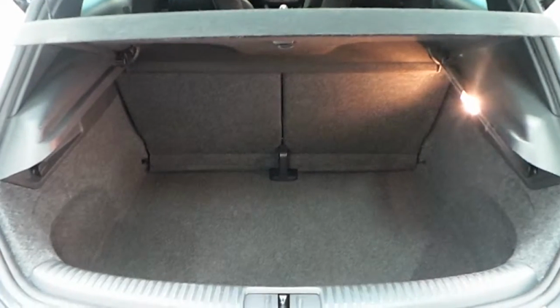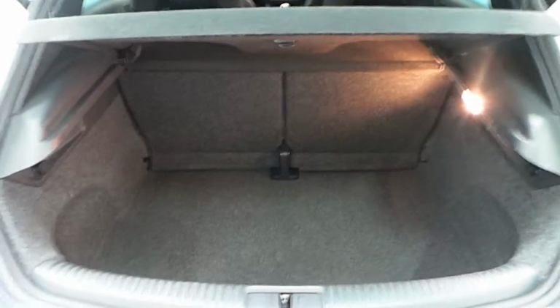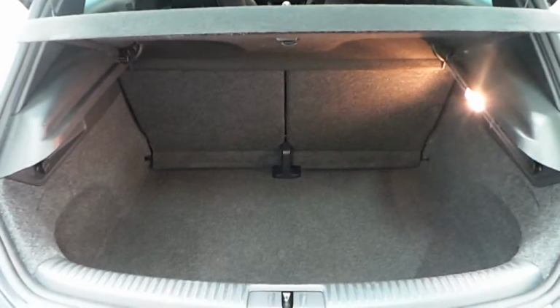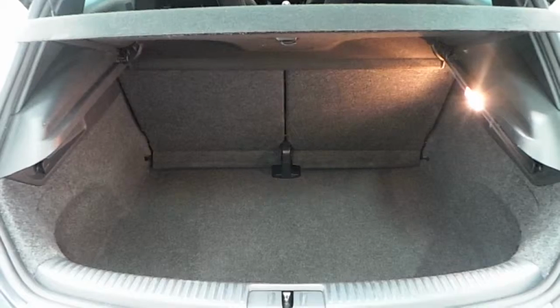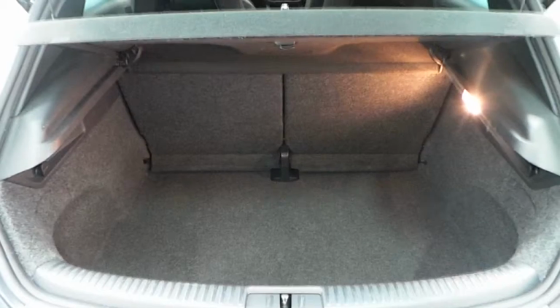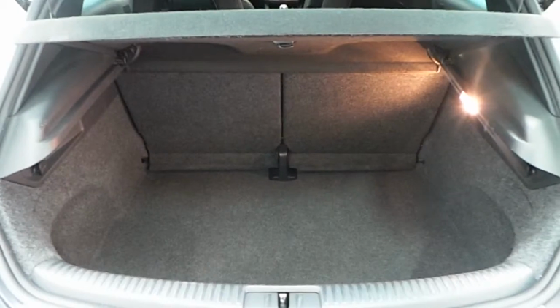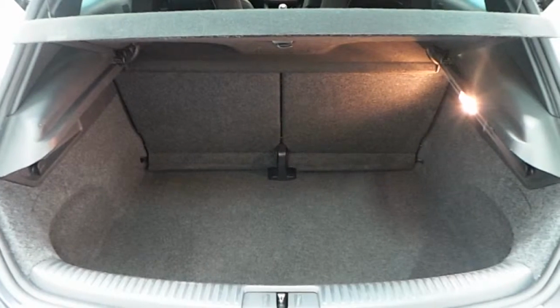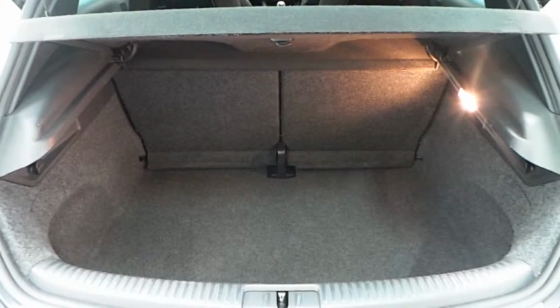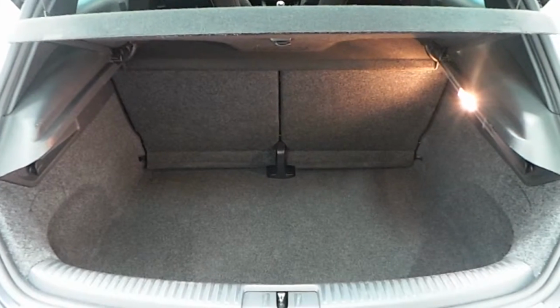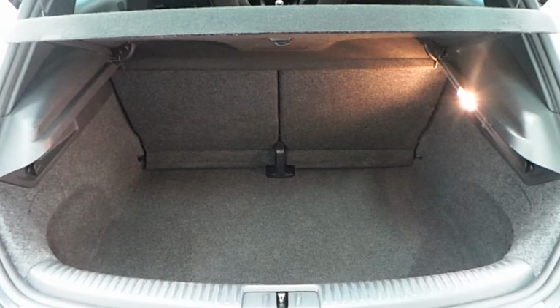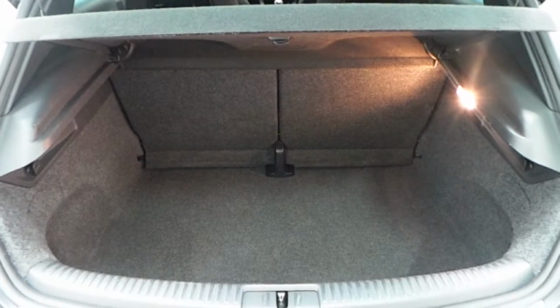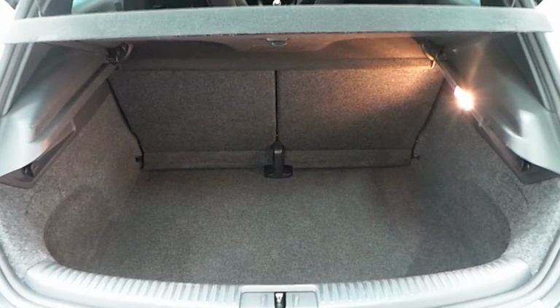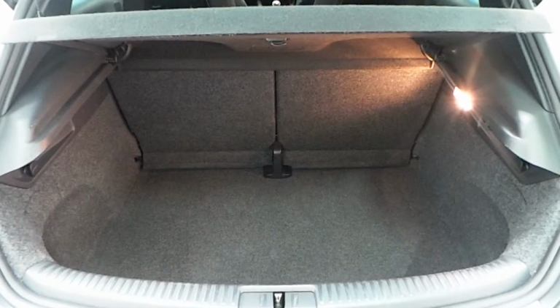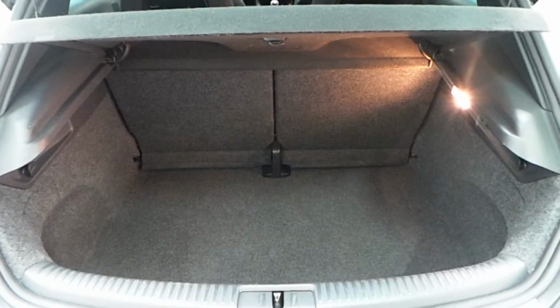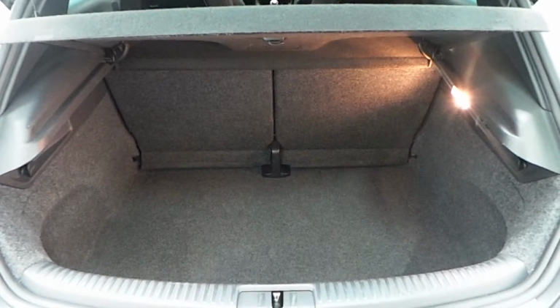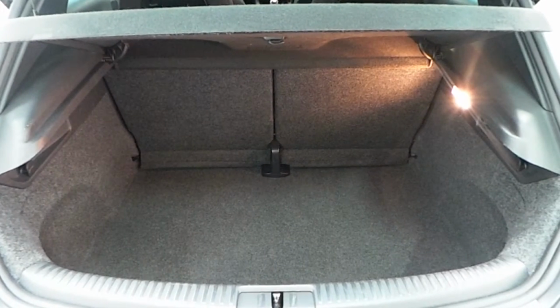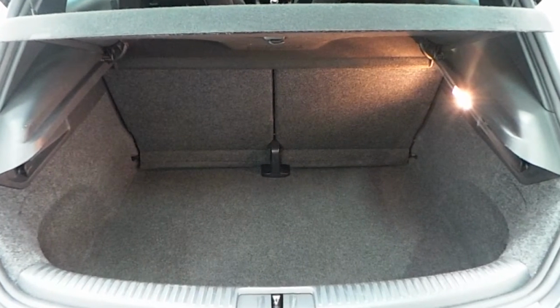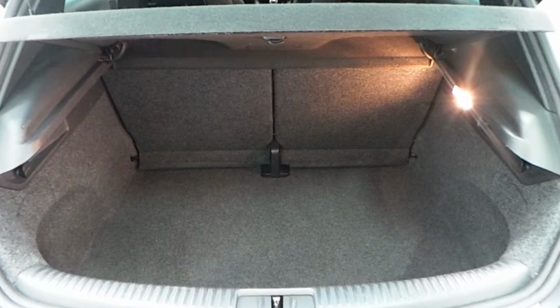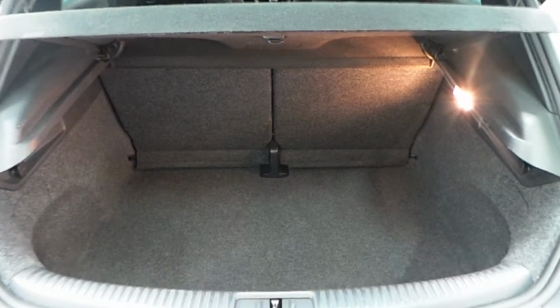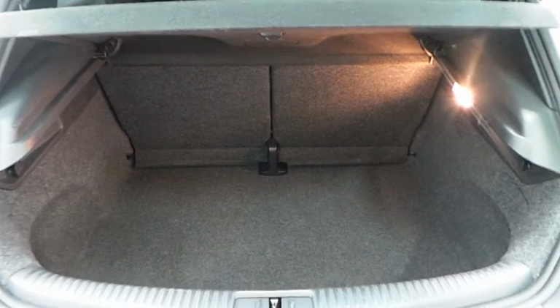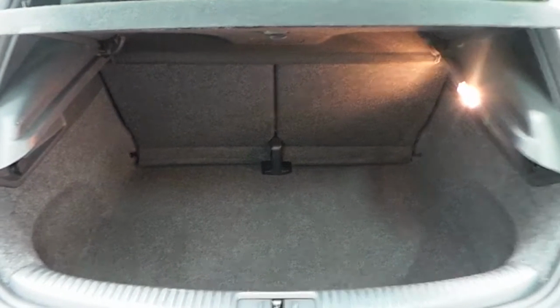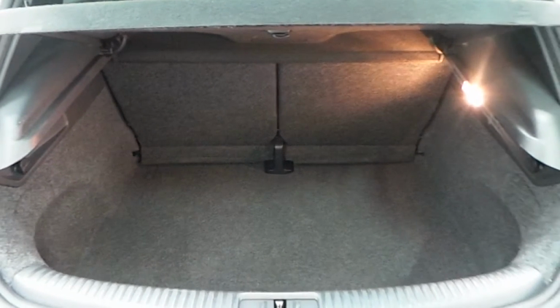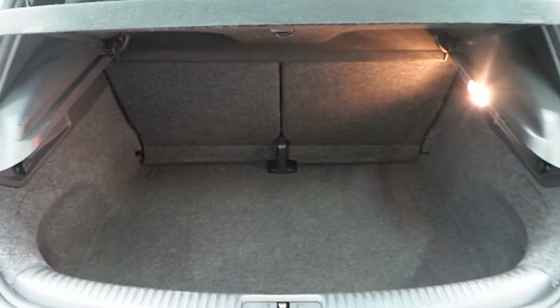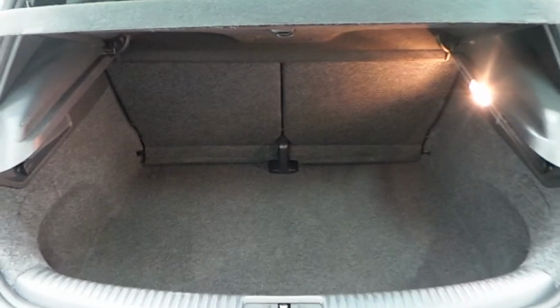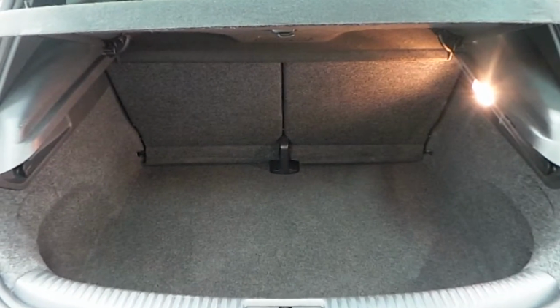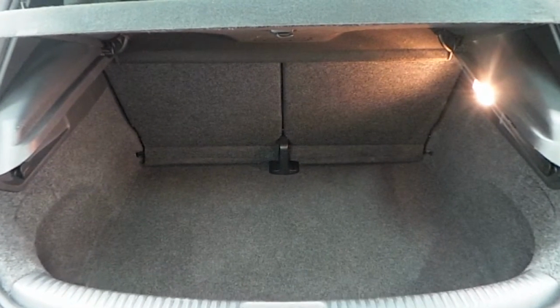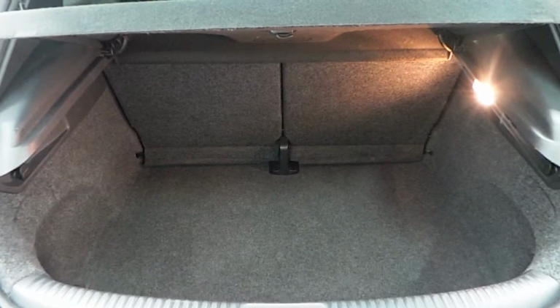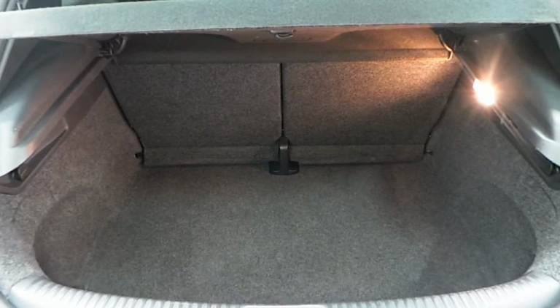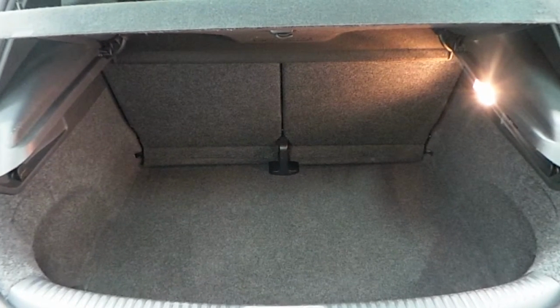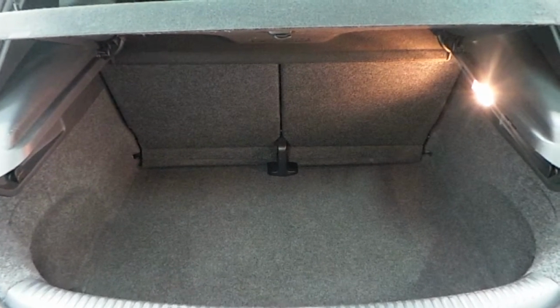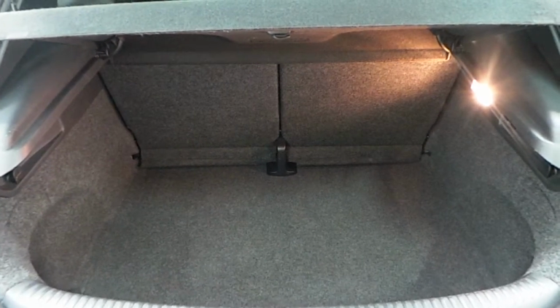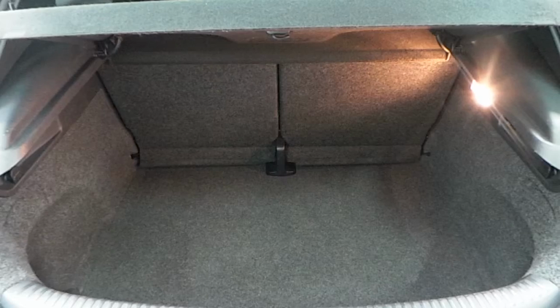The Scirocco features a spacious boot with folding rear seats if you need to make more room.